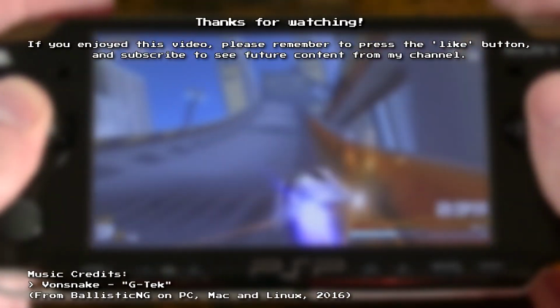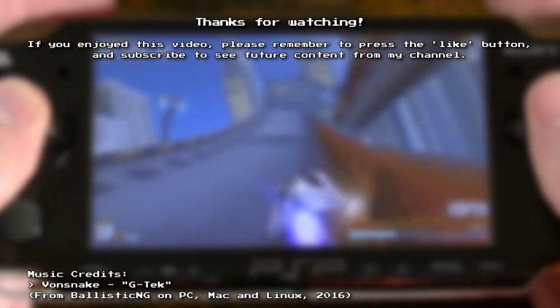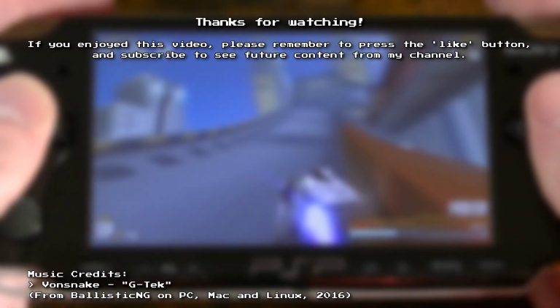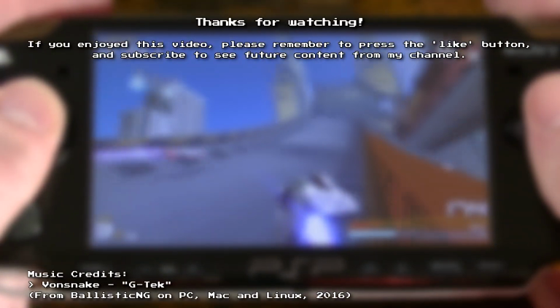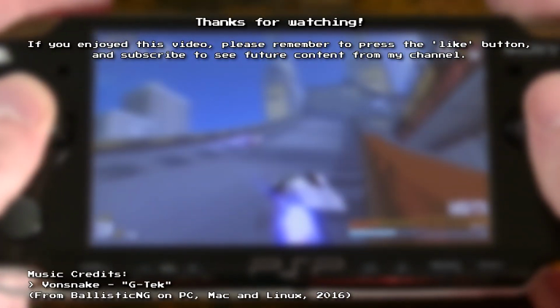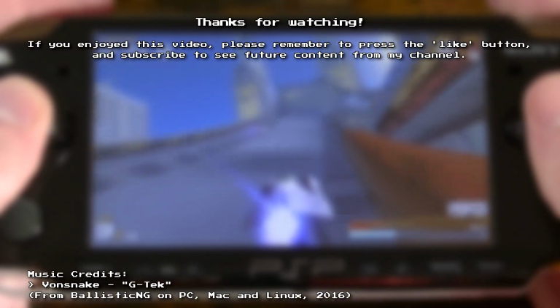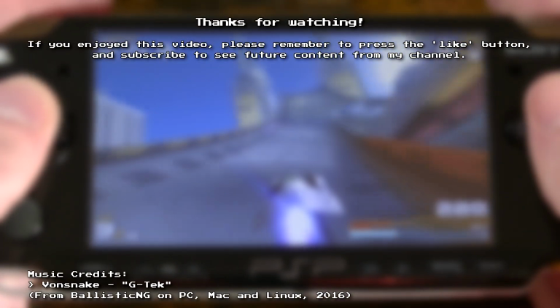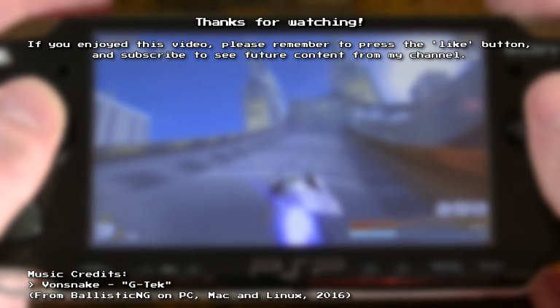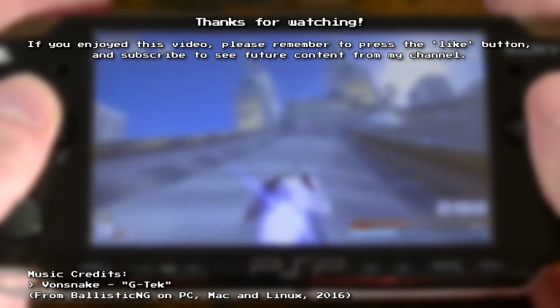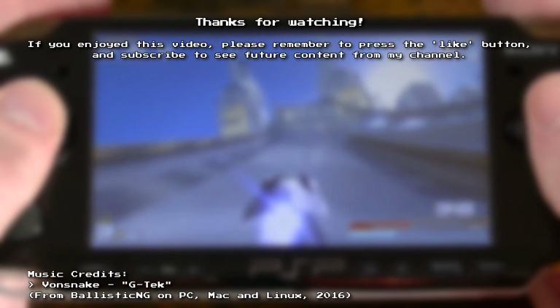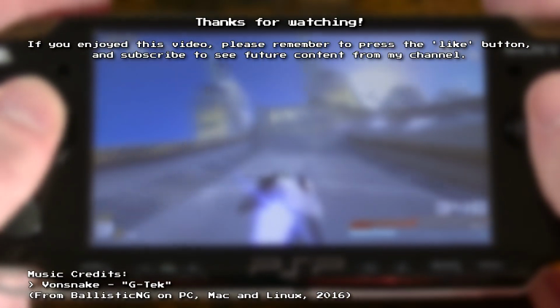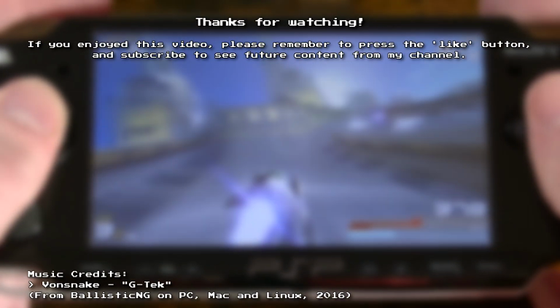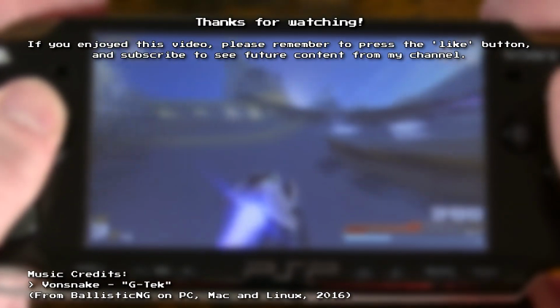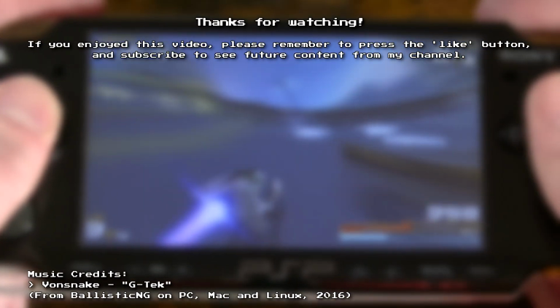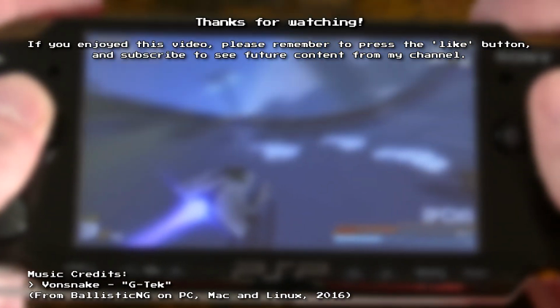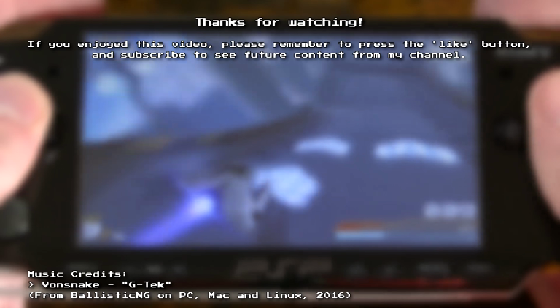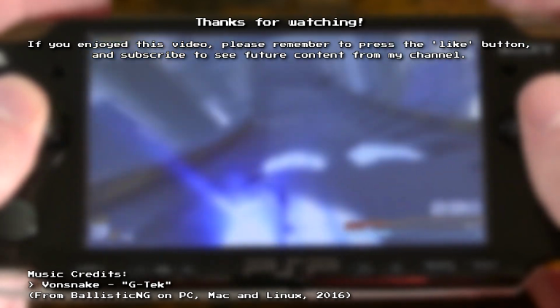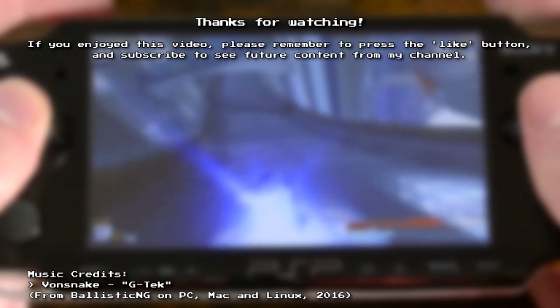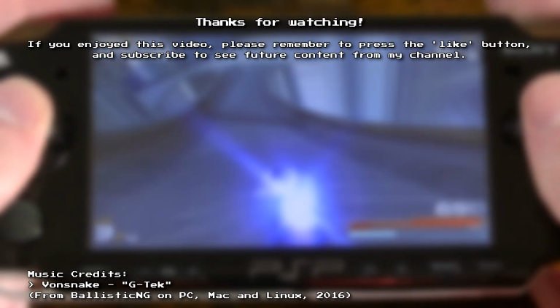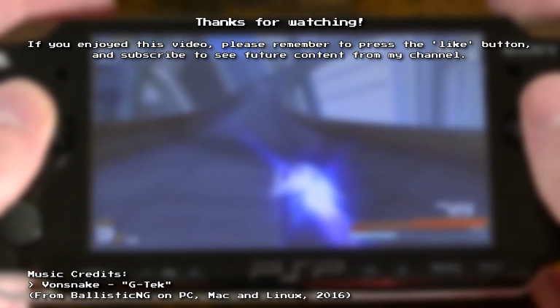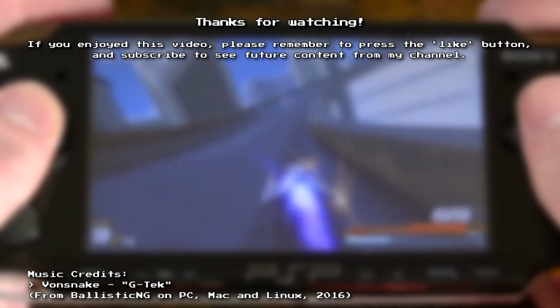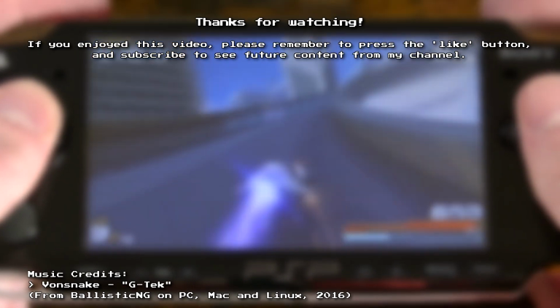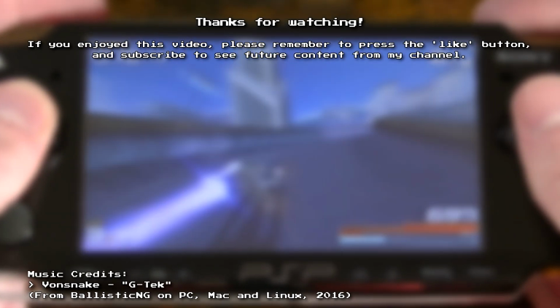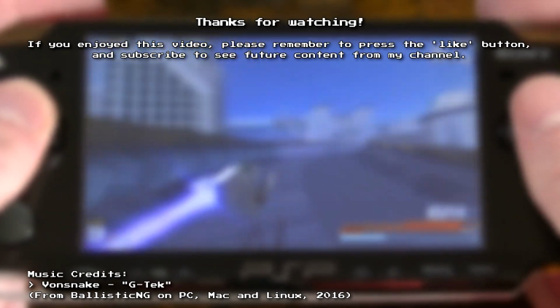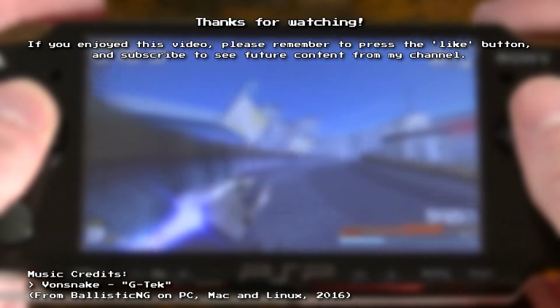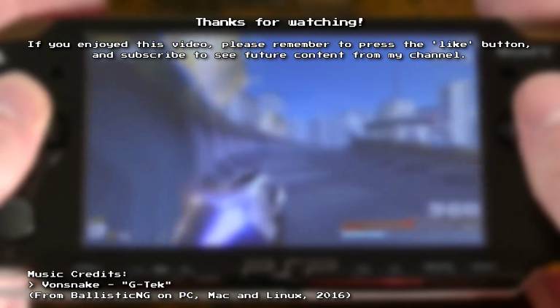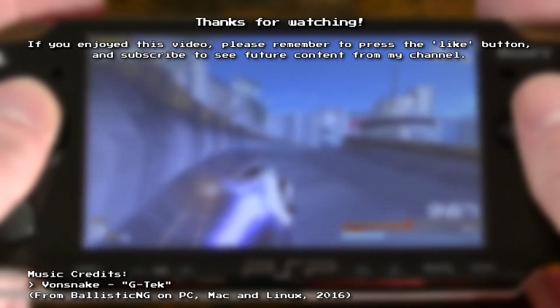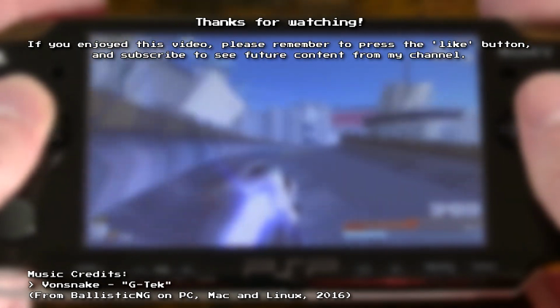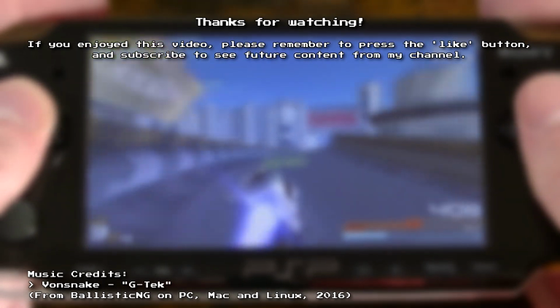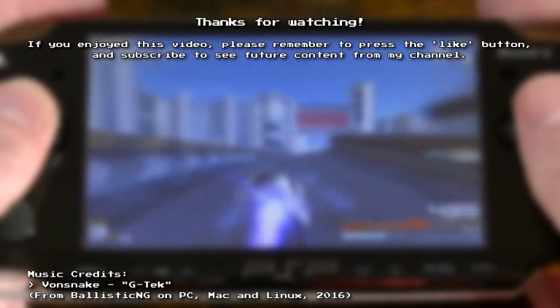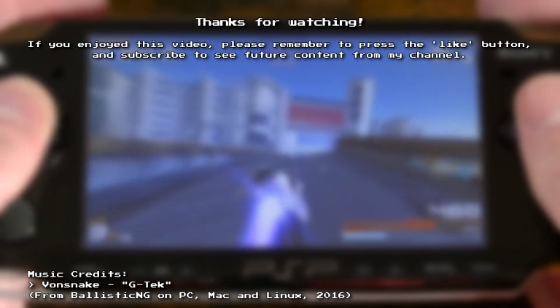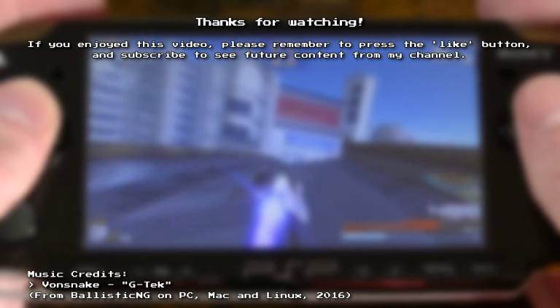Thank you for watching. If you enjoyed this video, let me know in the comments below, and please remember to press the like button and subscribe if you'd like to see future content from my channel.